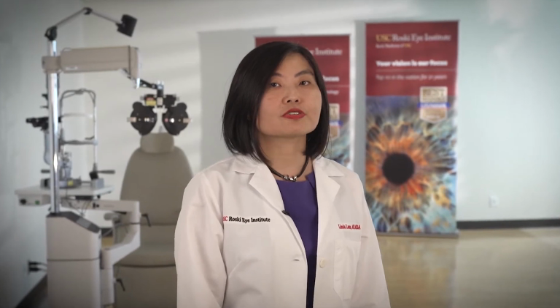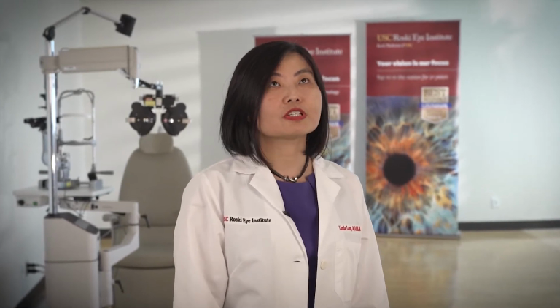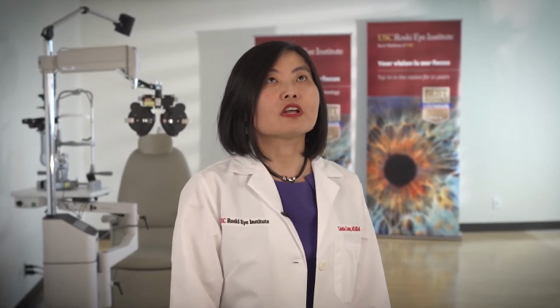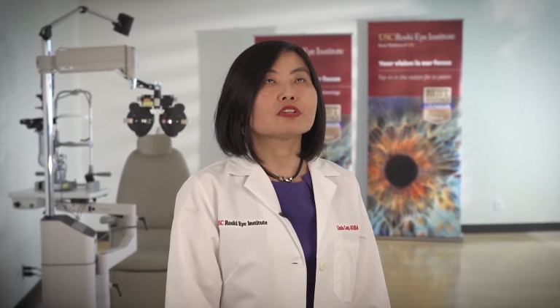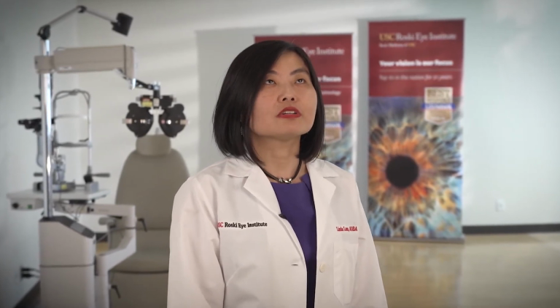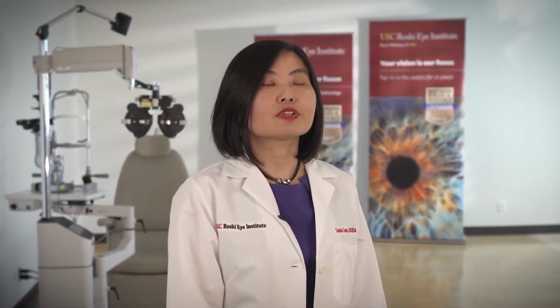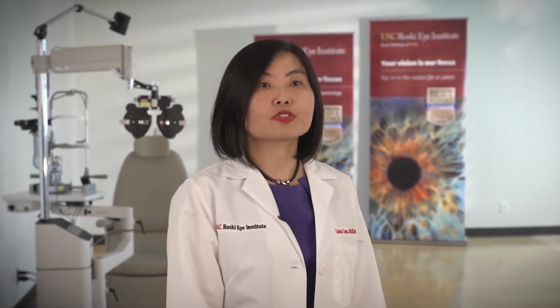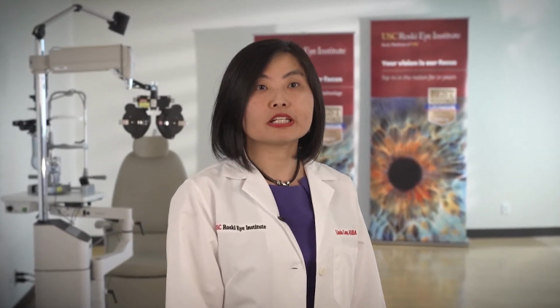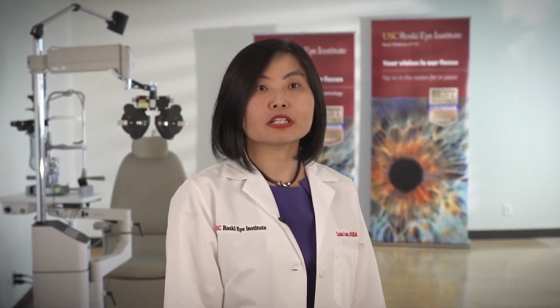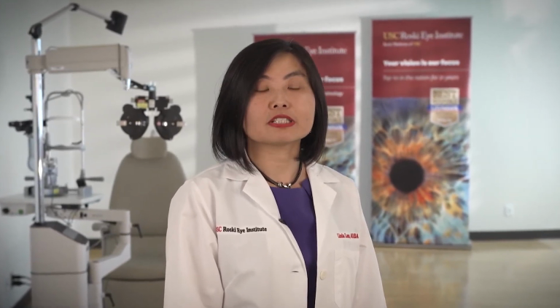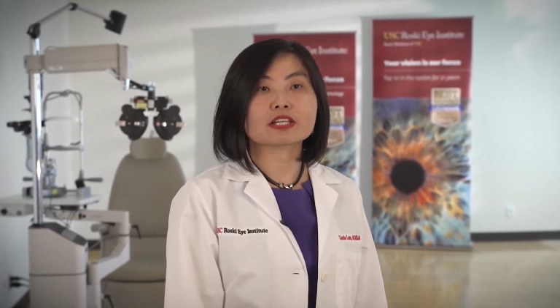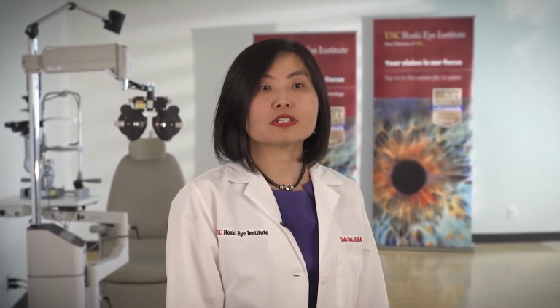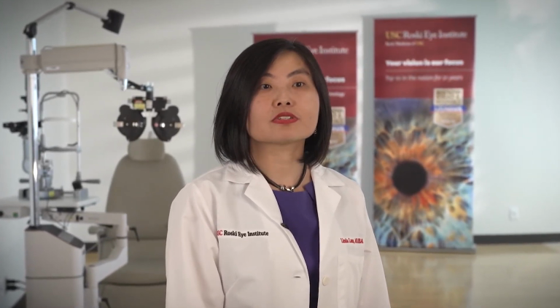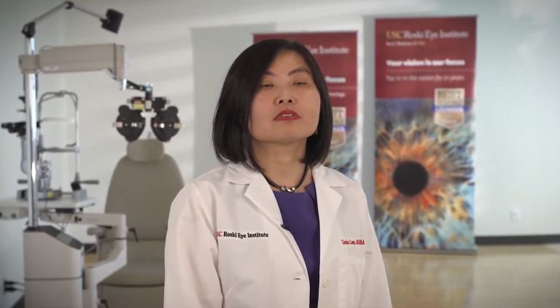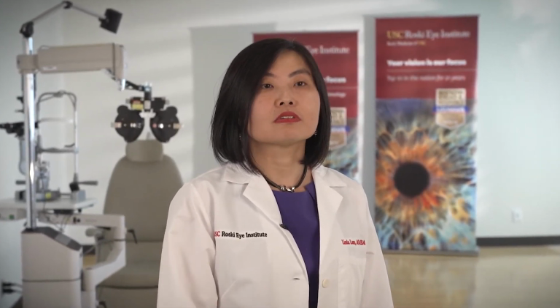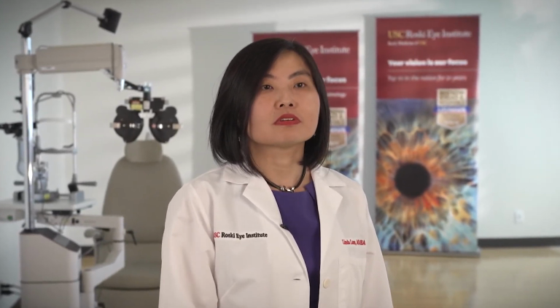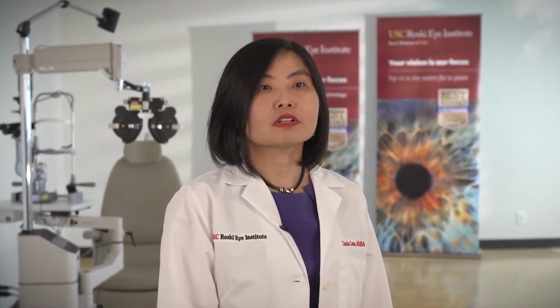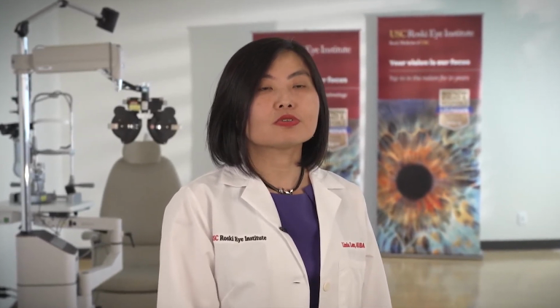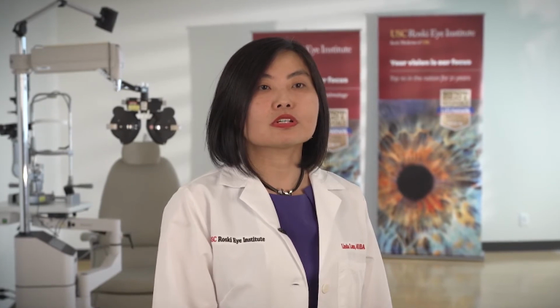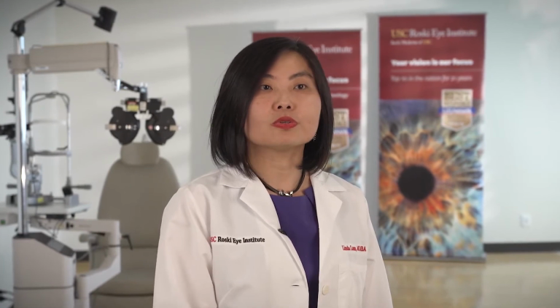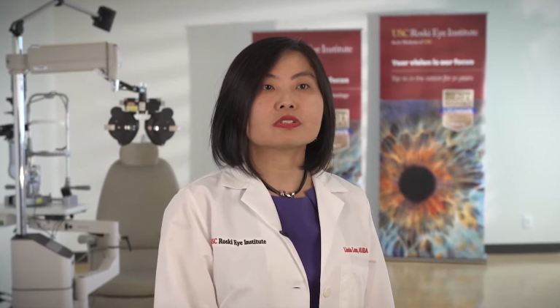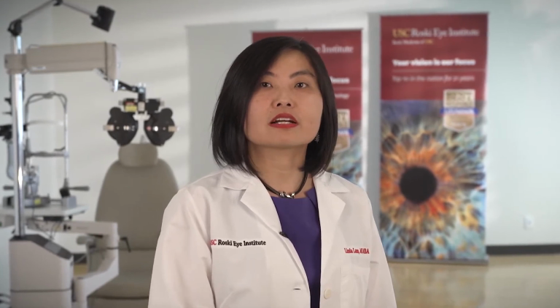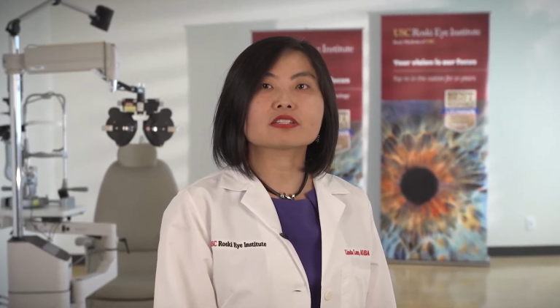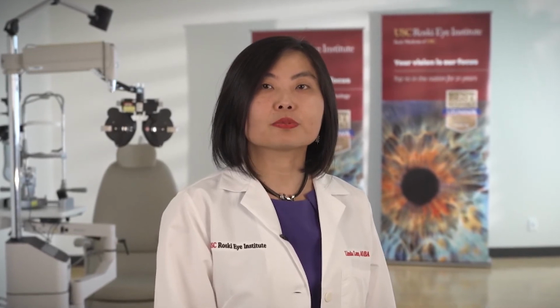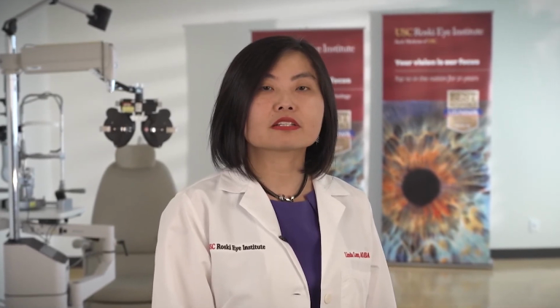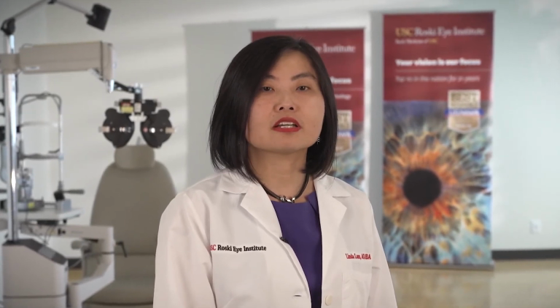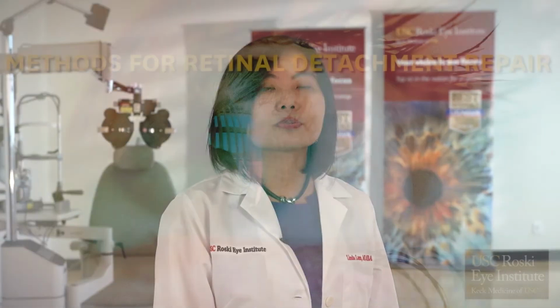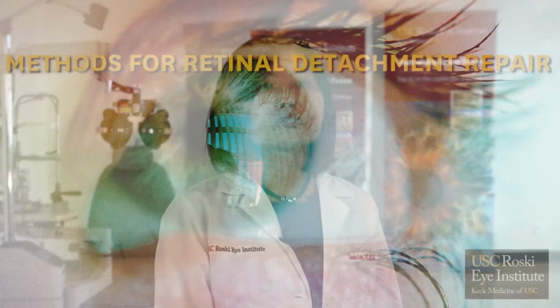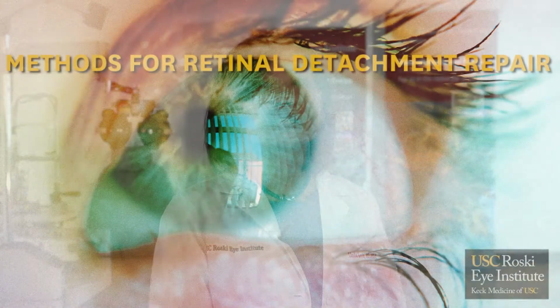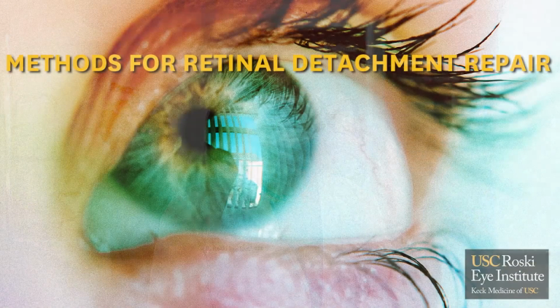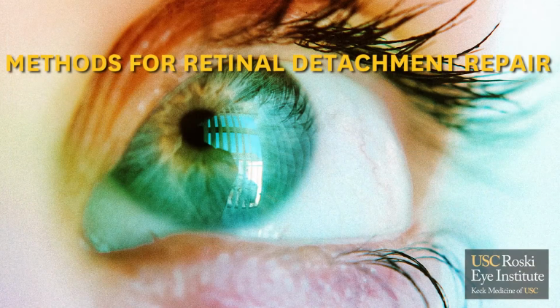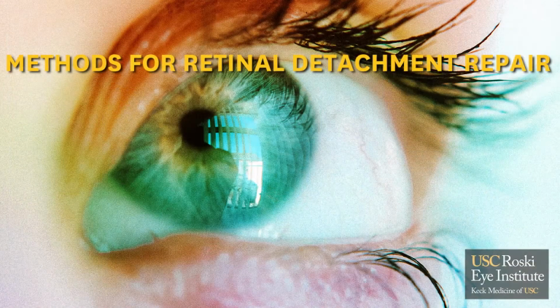The goal of a surgeon in treating a retinal detachment is to close the holes that cause the breaks, as well as reattach the retina.